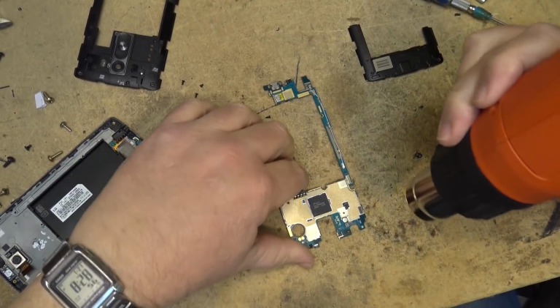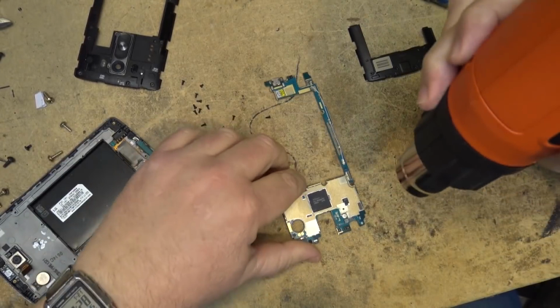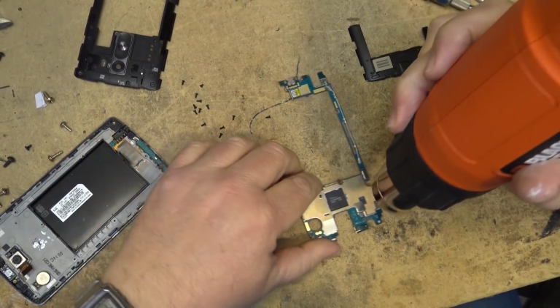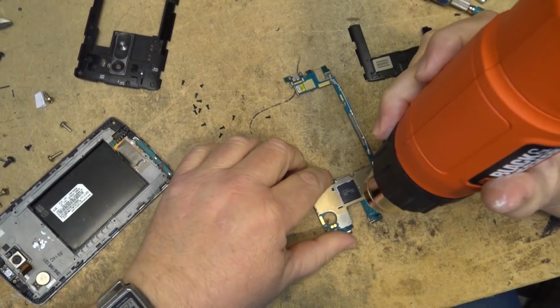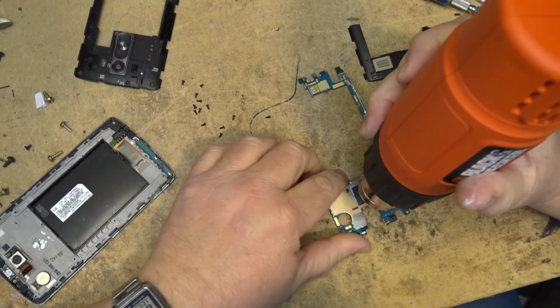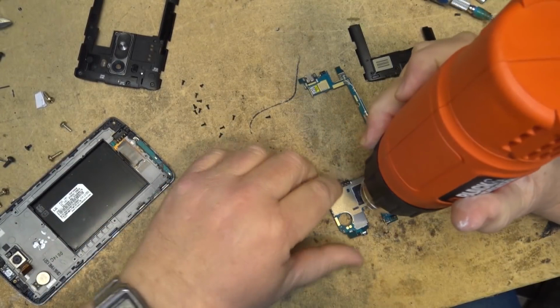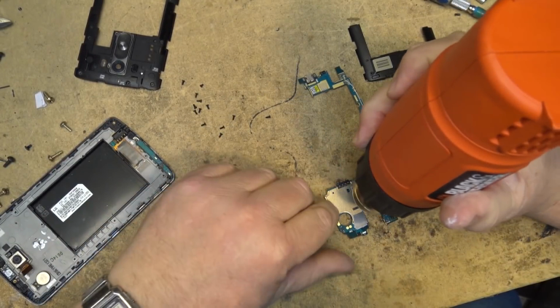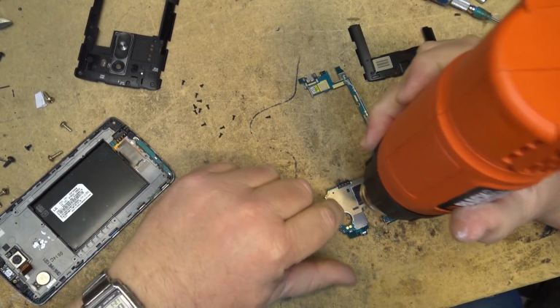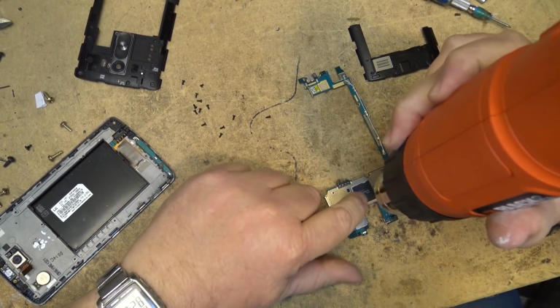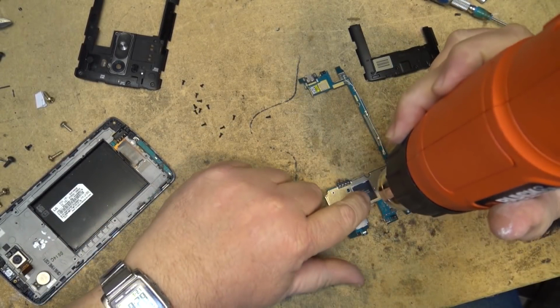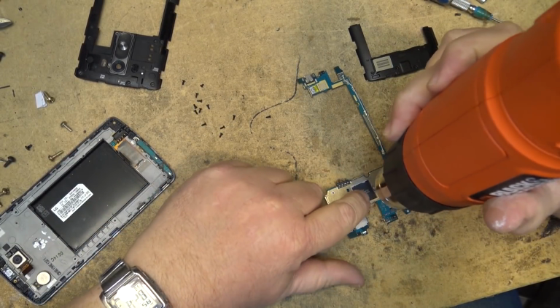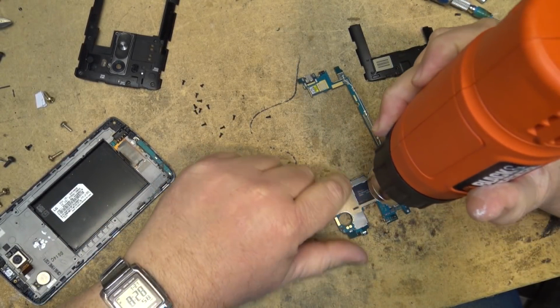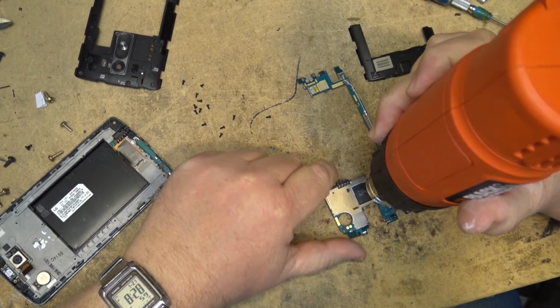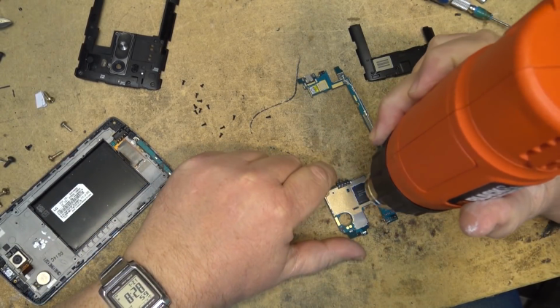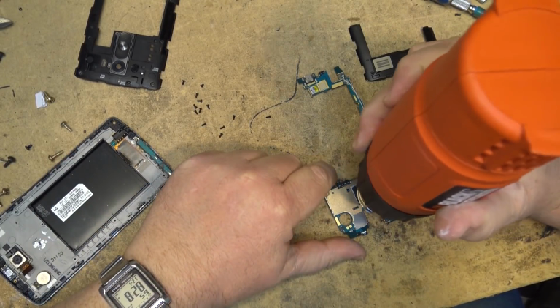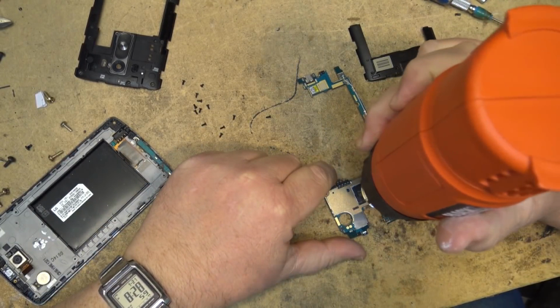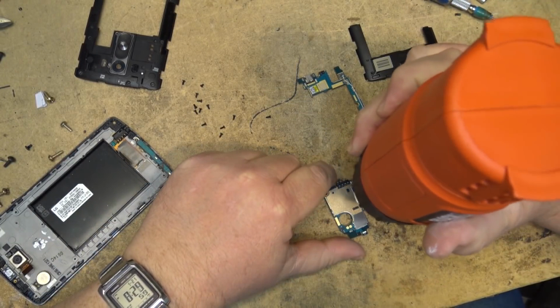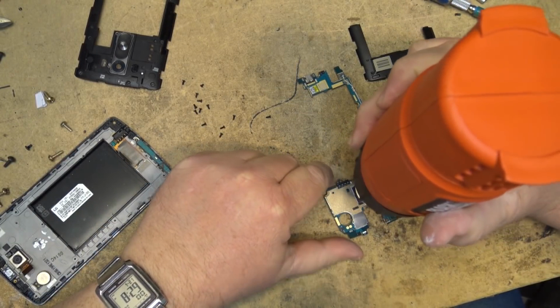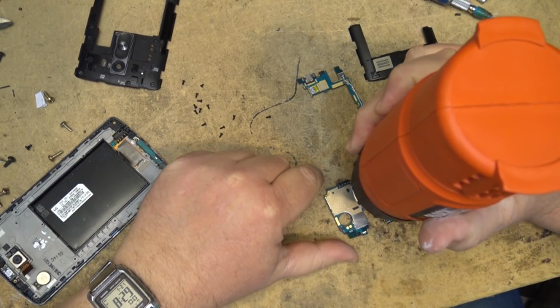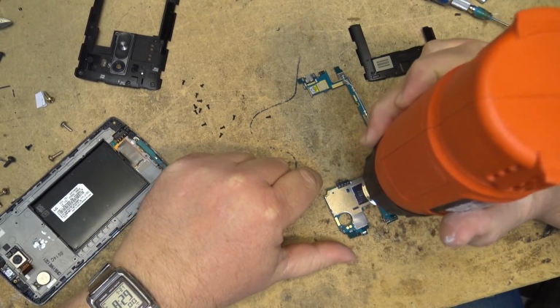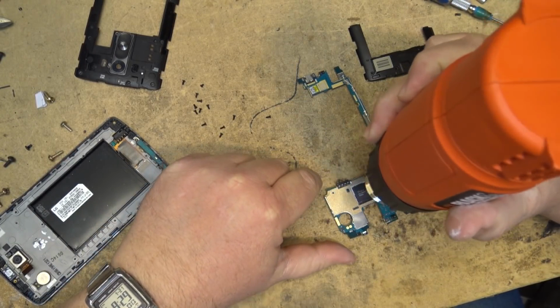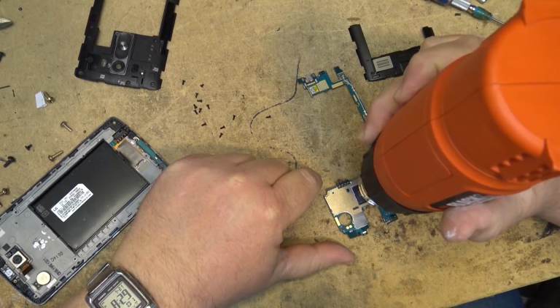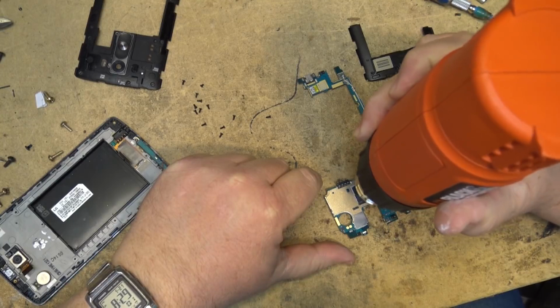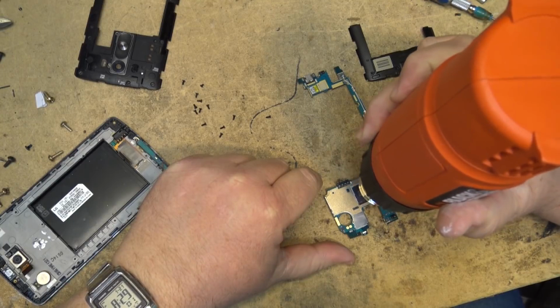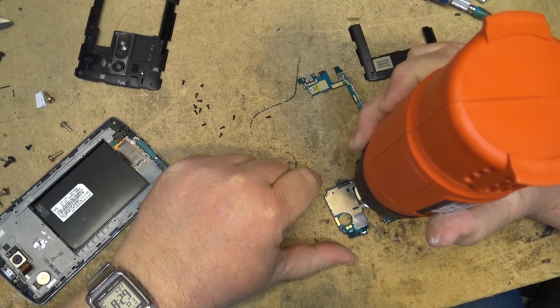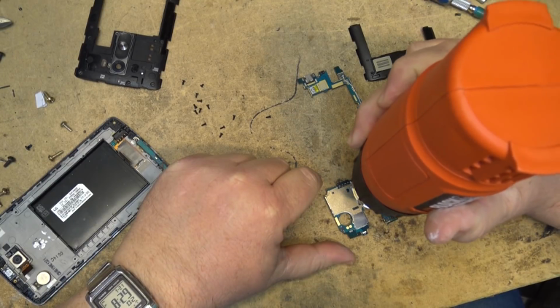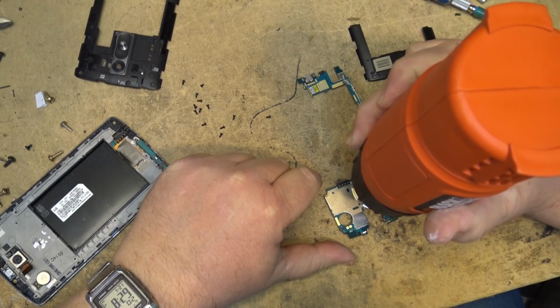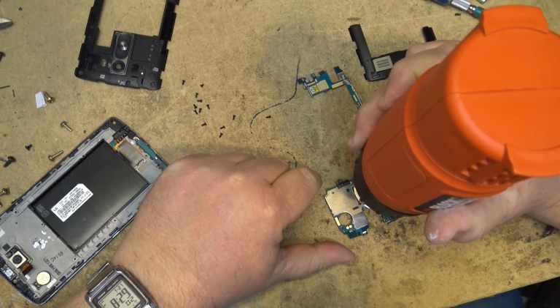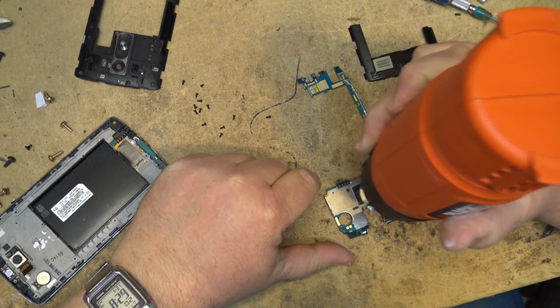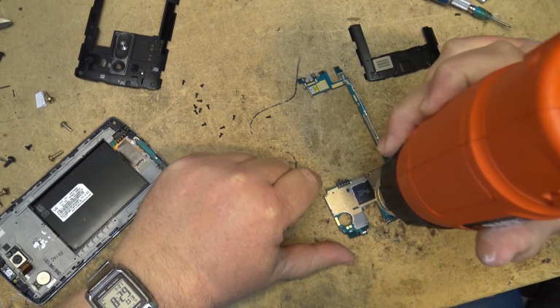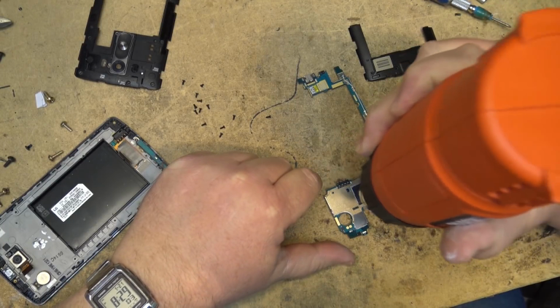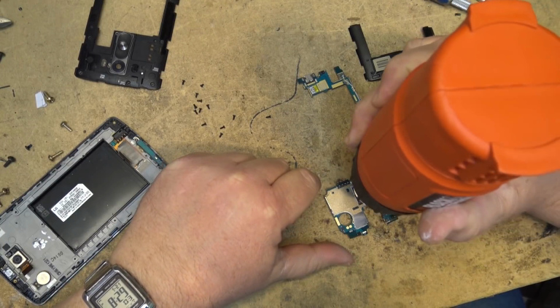I'm going to heat the chip up and see if we can re-flow it. Just cook this for about 15 seconds and get it good and hot.